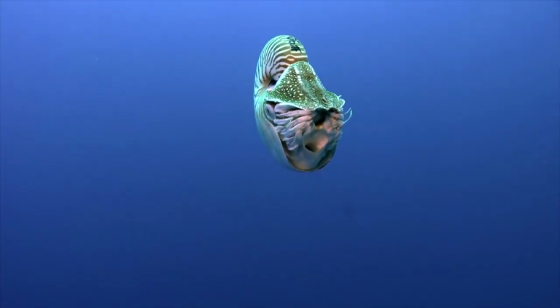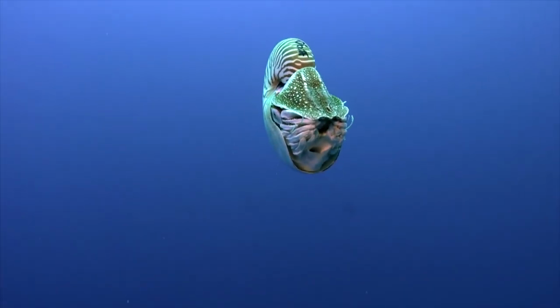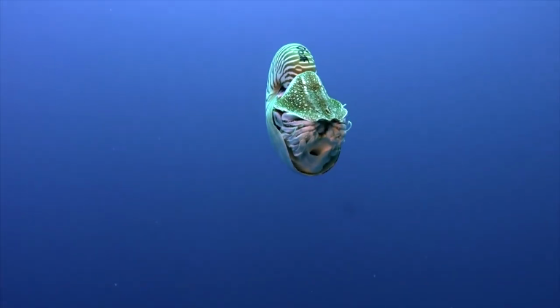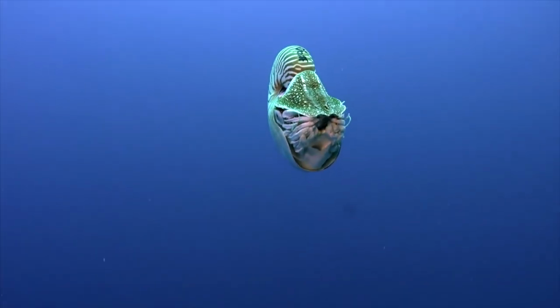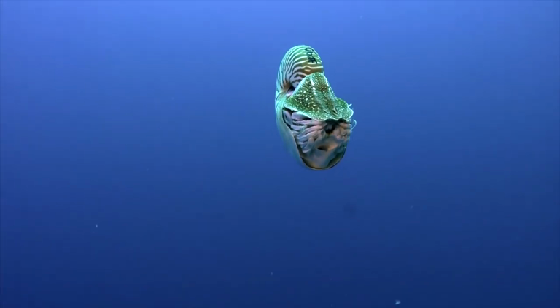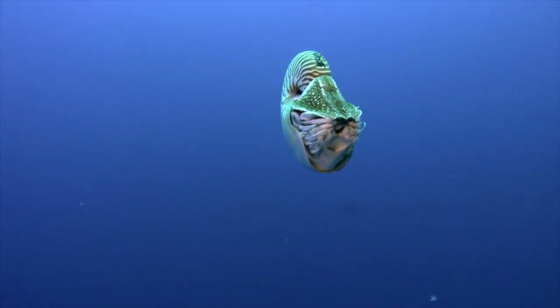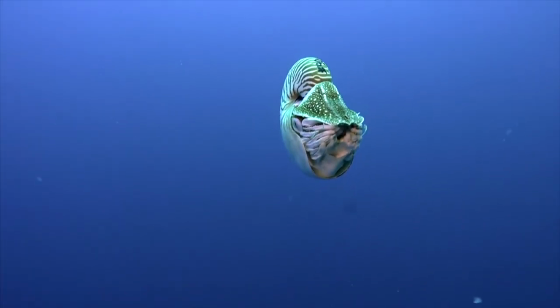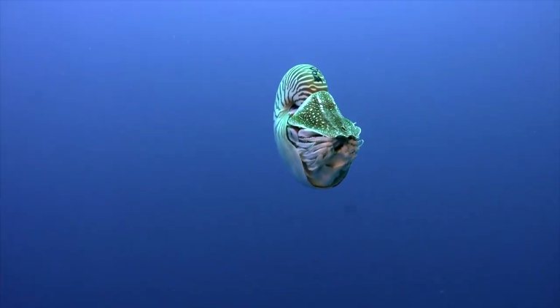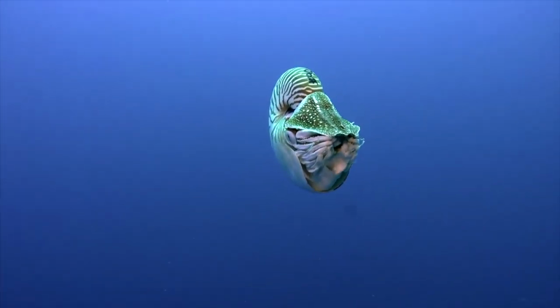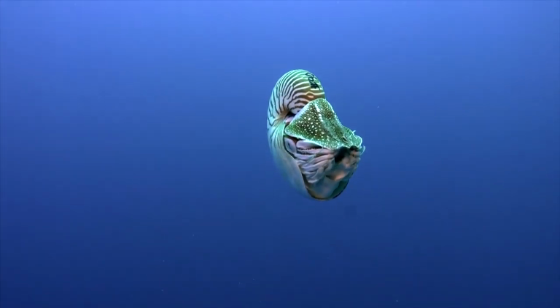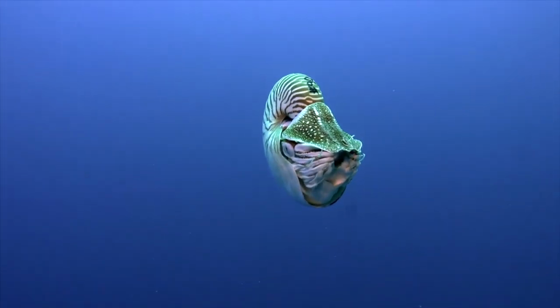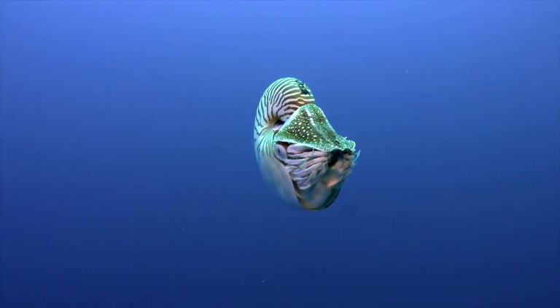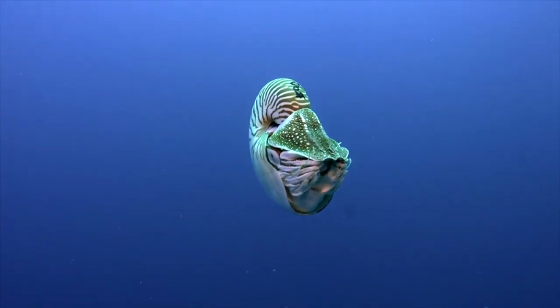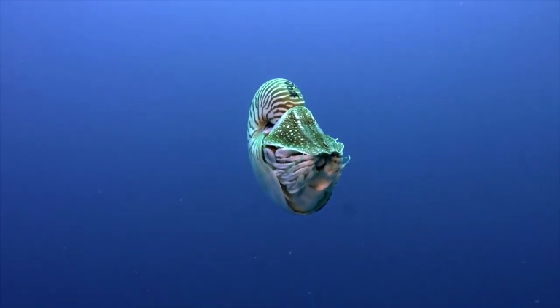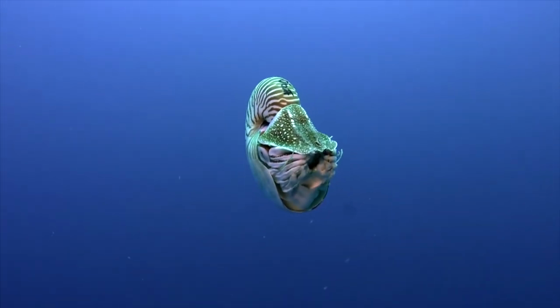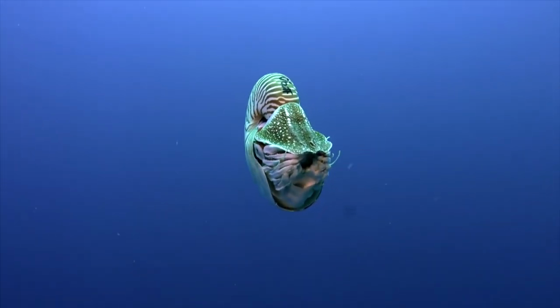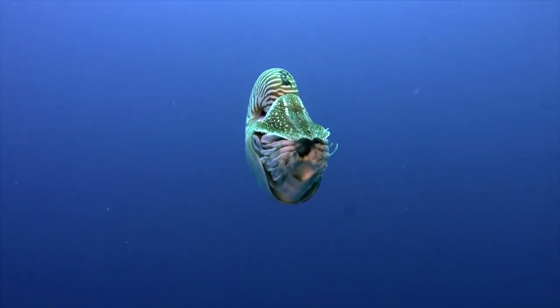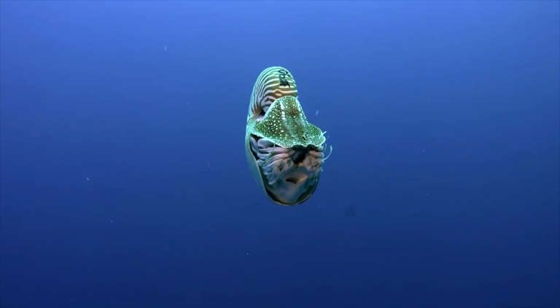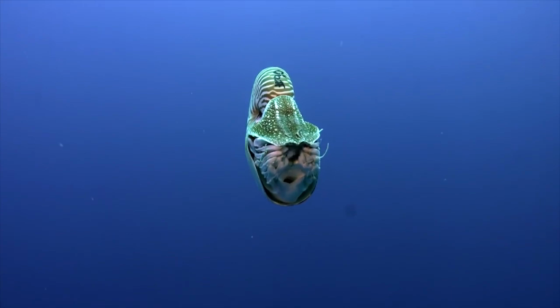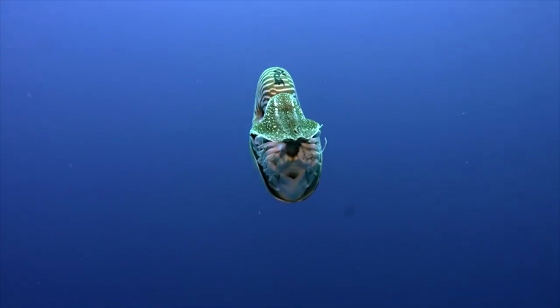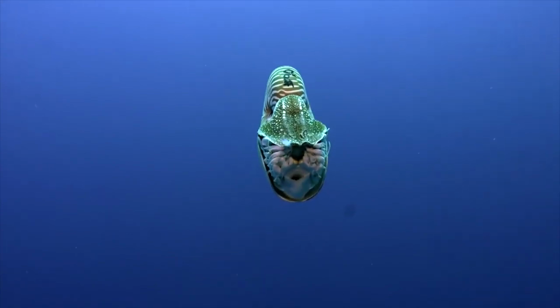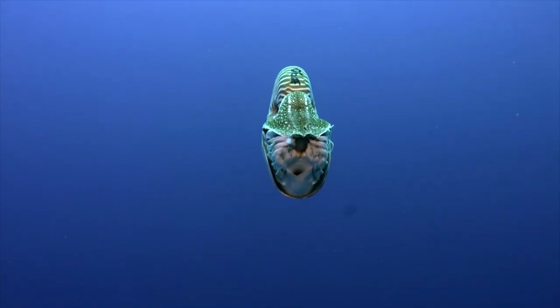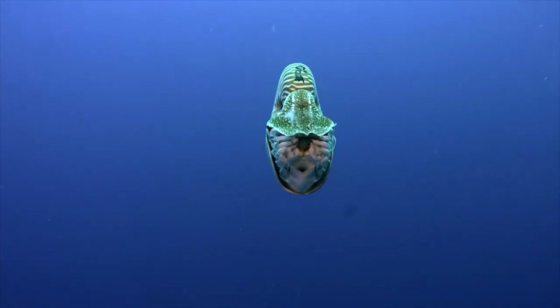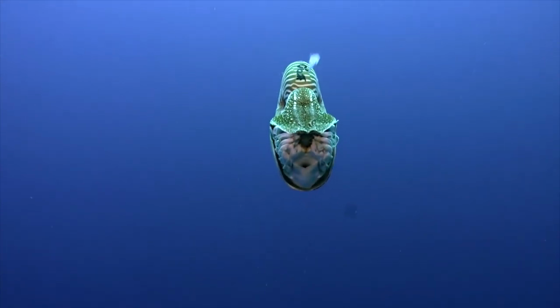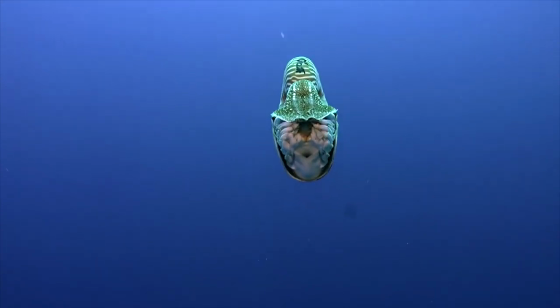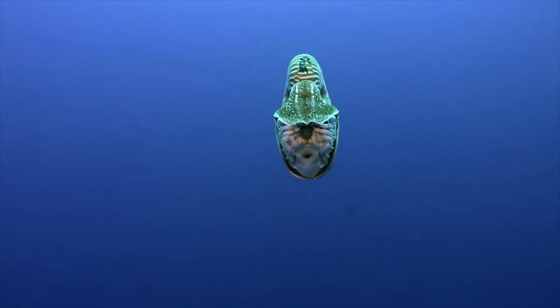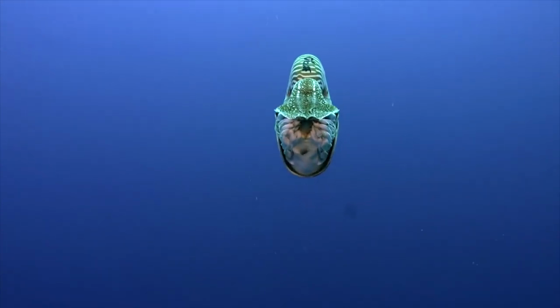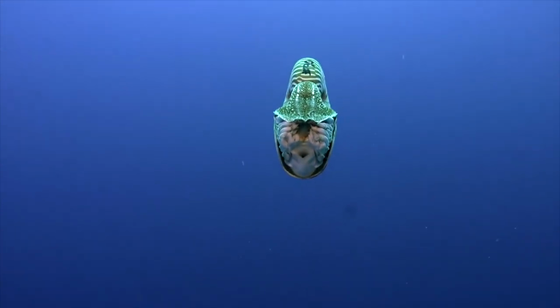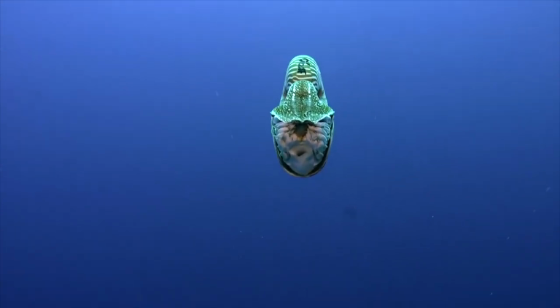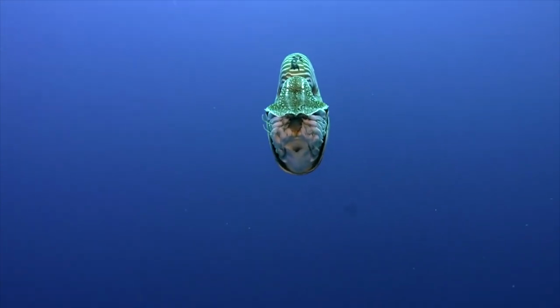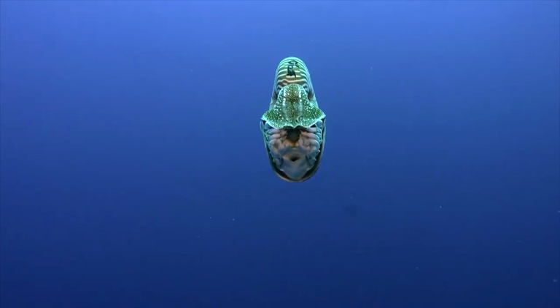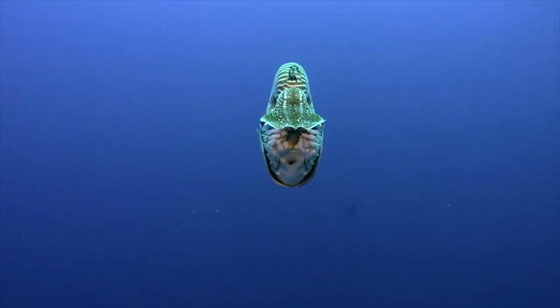They utilize their siphon to propel themselves through the water by pumping air and water in and out of their shell.